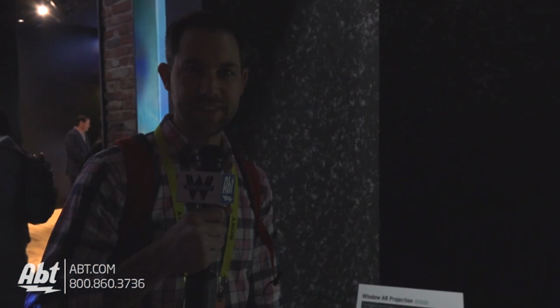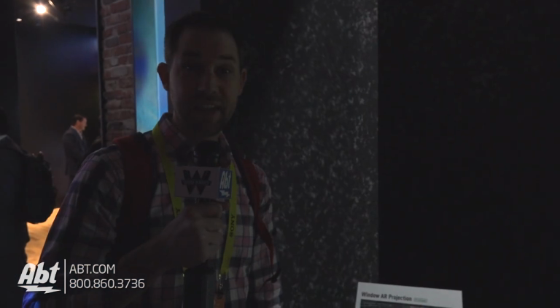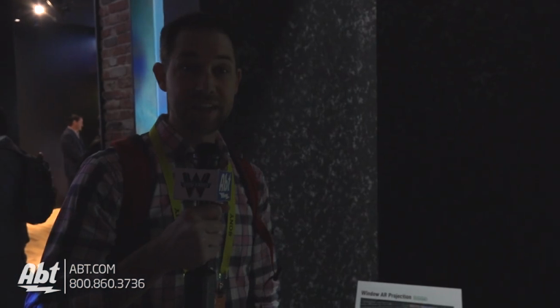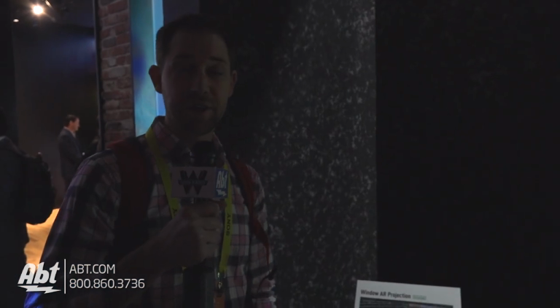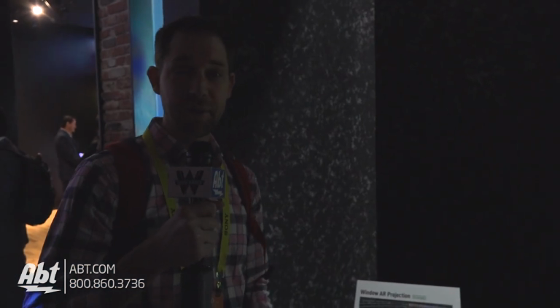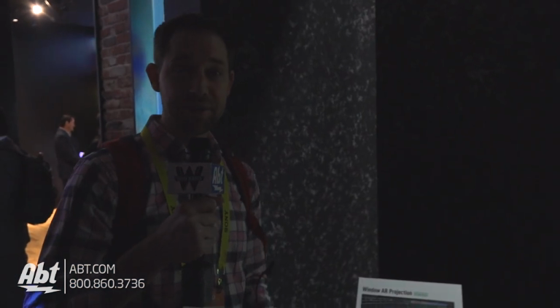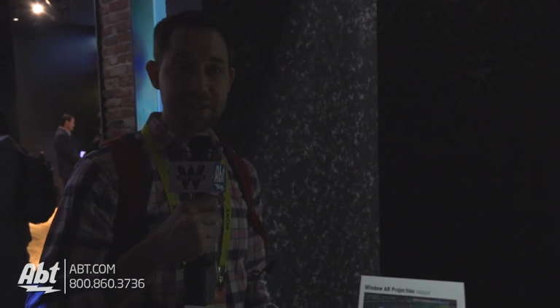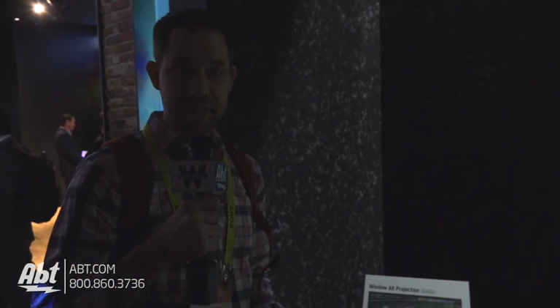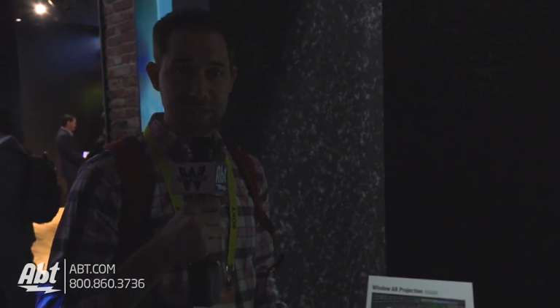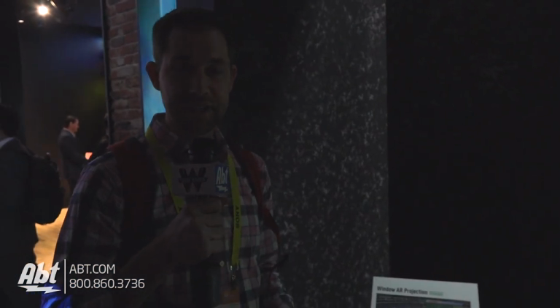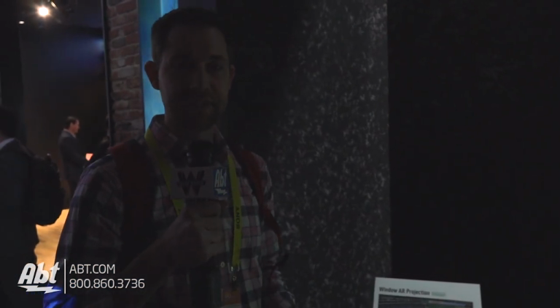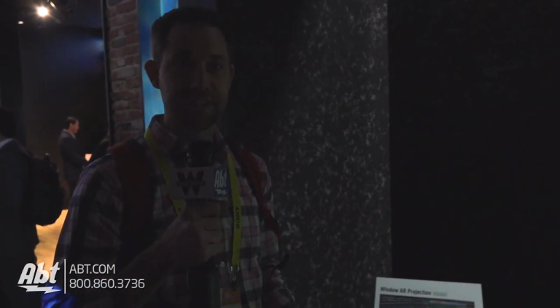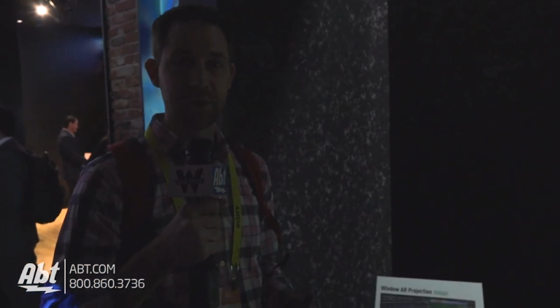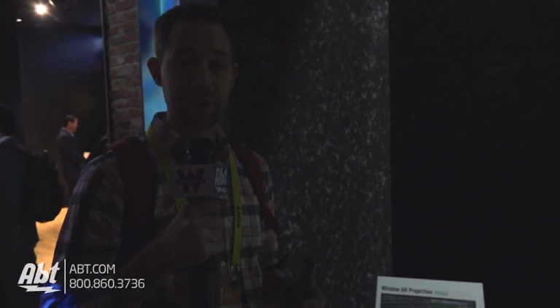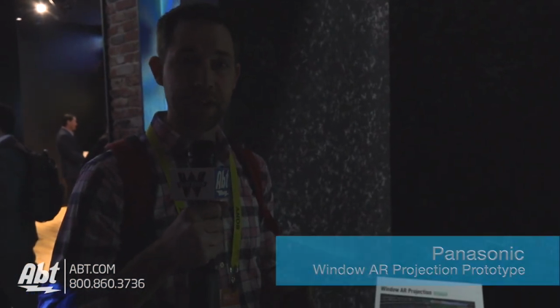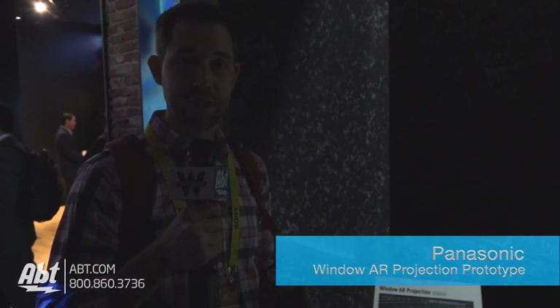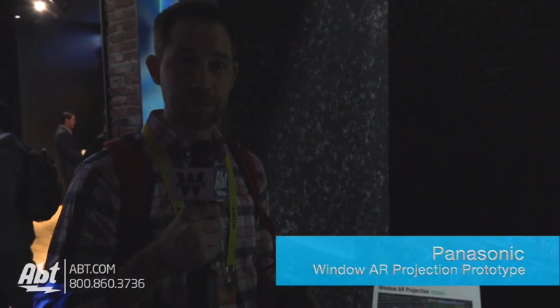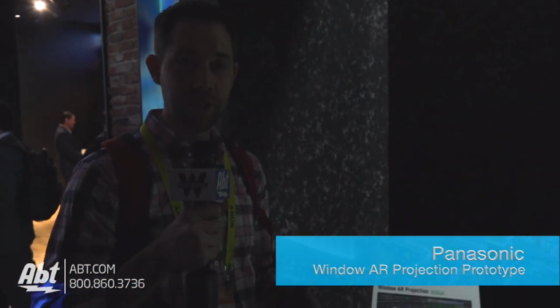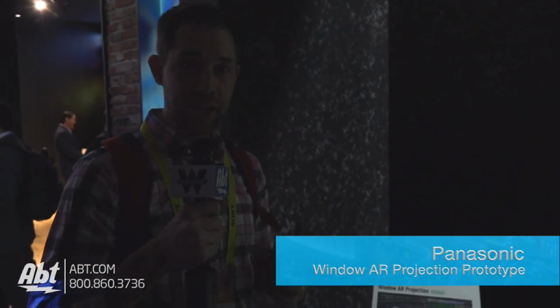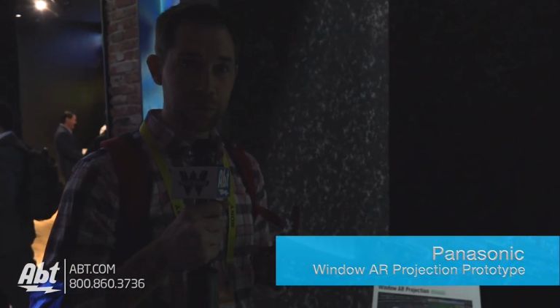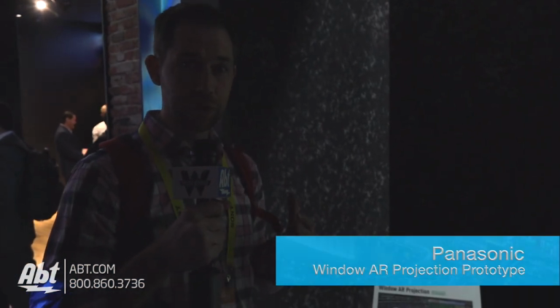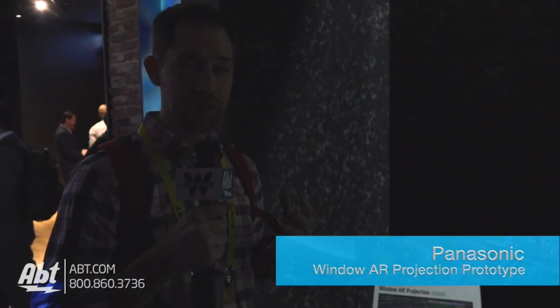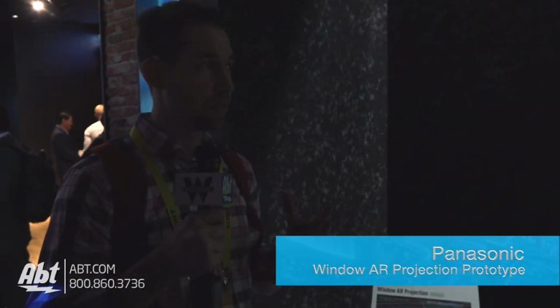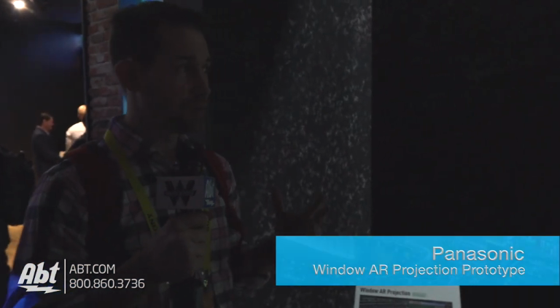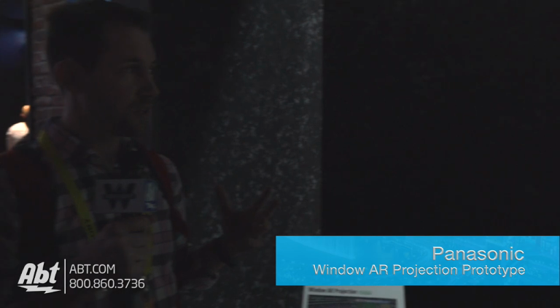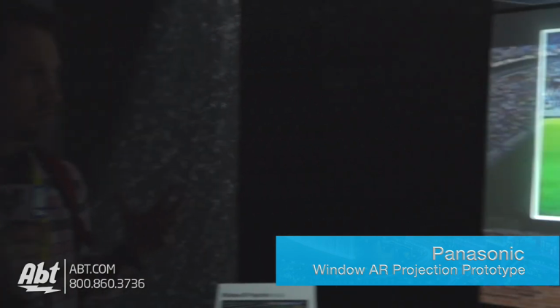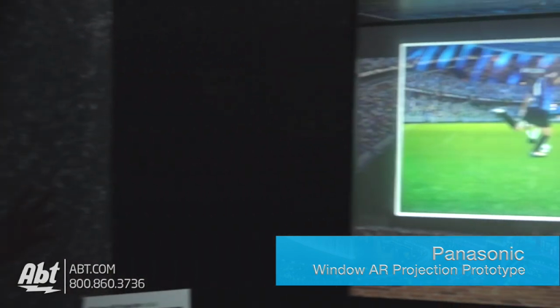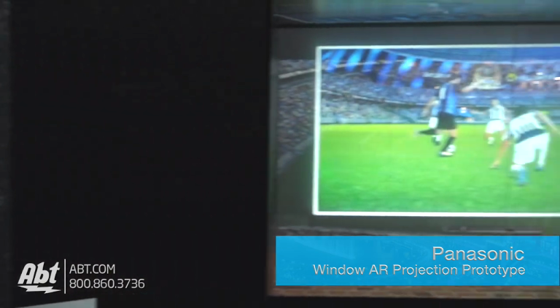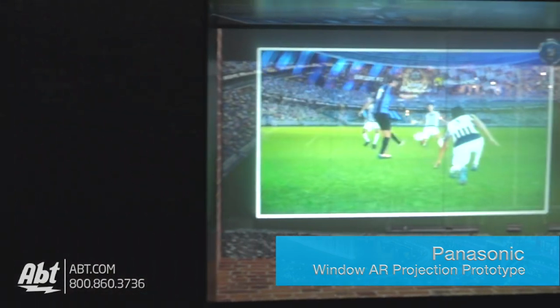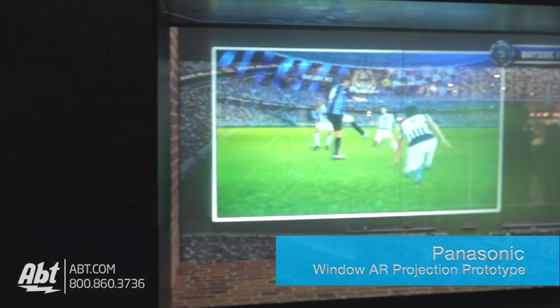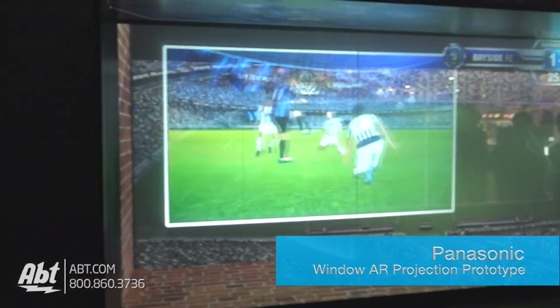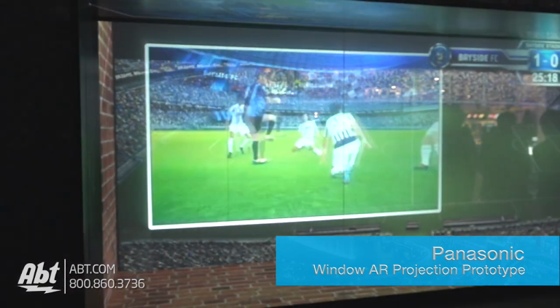Hey guys, Carl from Abt here at CES 2017. We're in the Panasonic booth and we're looking at a pretty cool project.